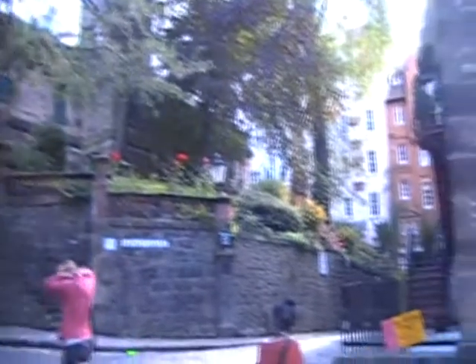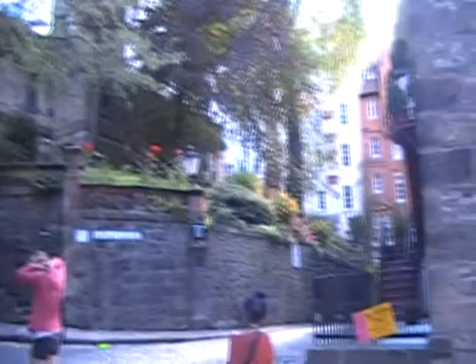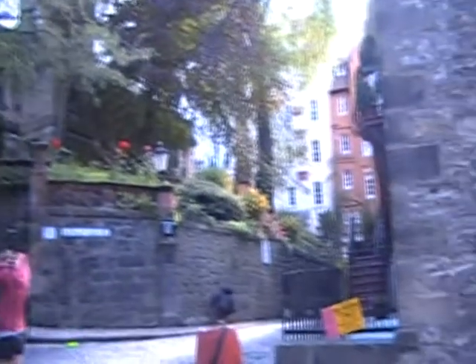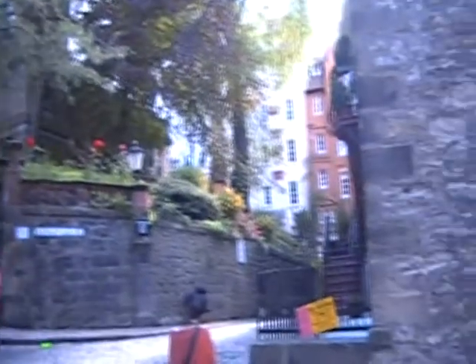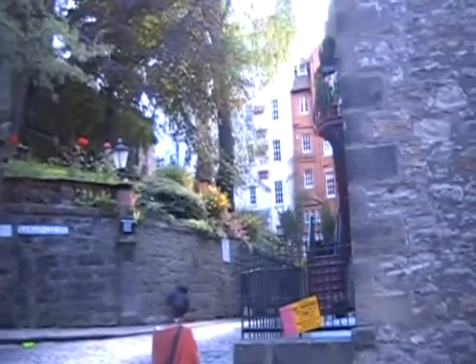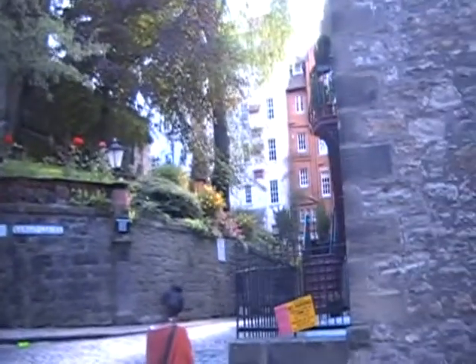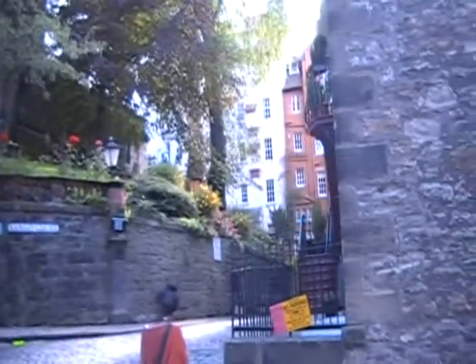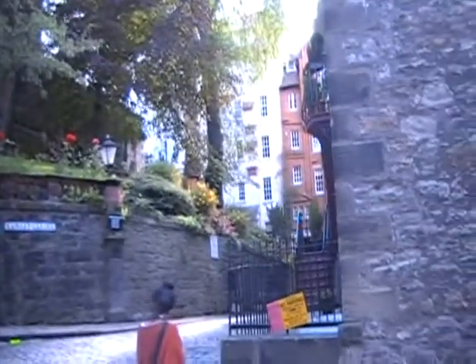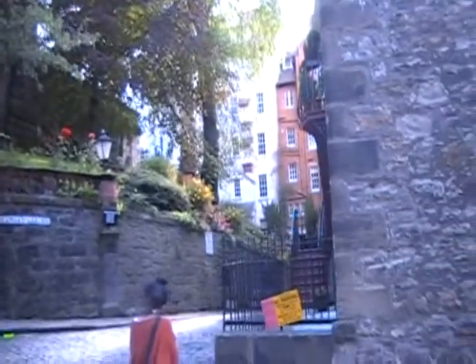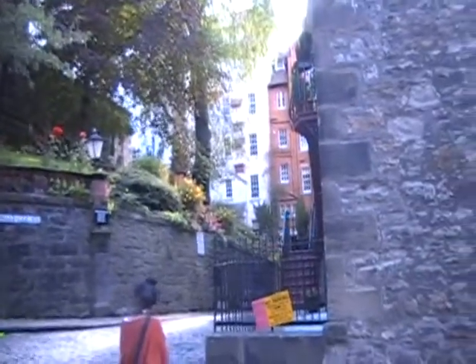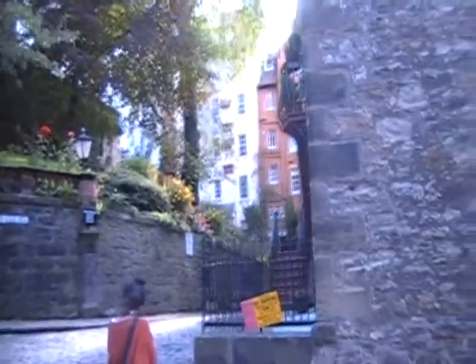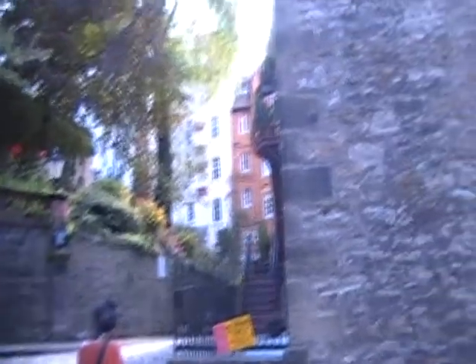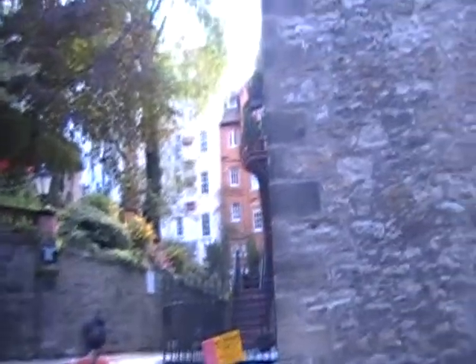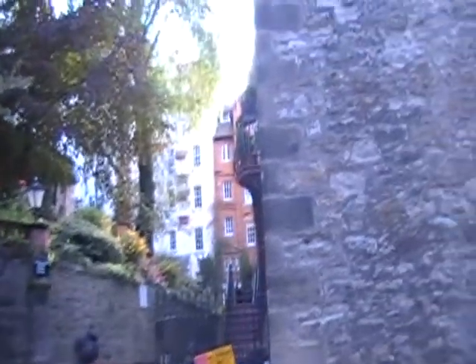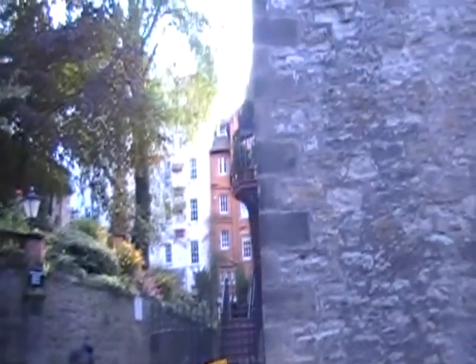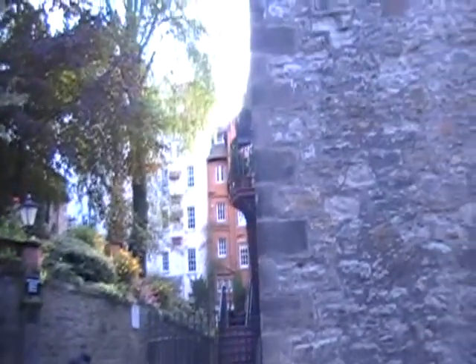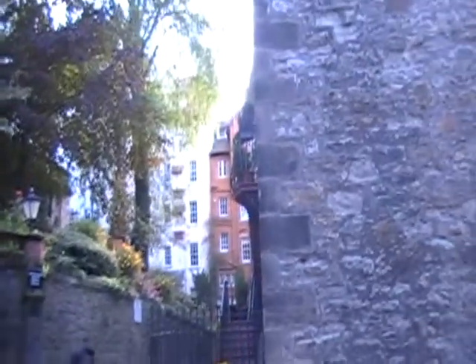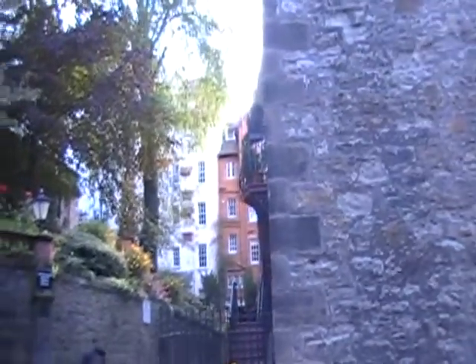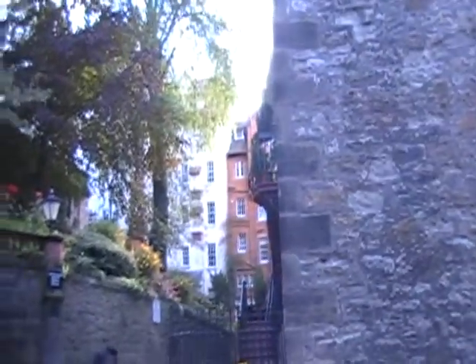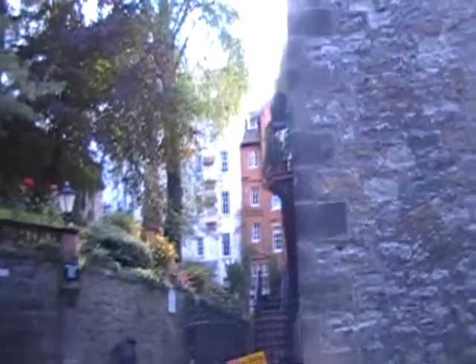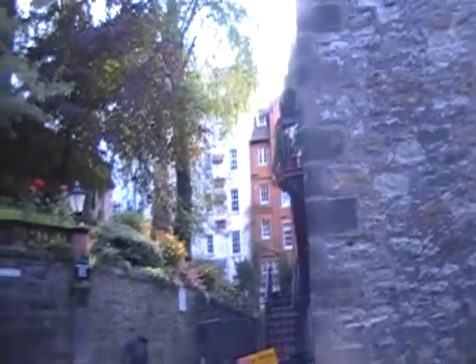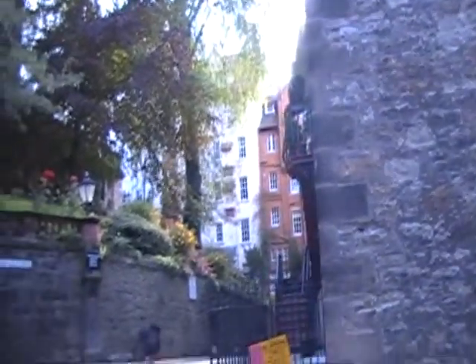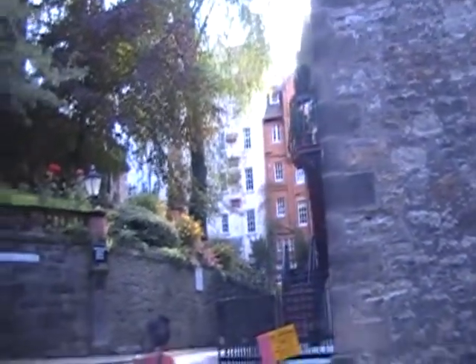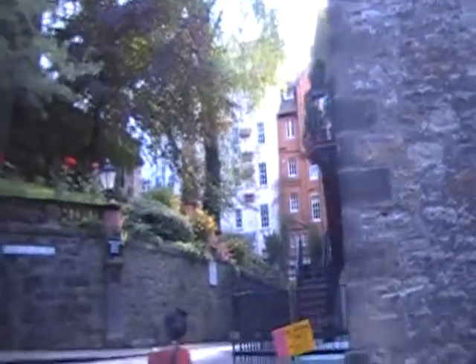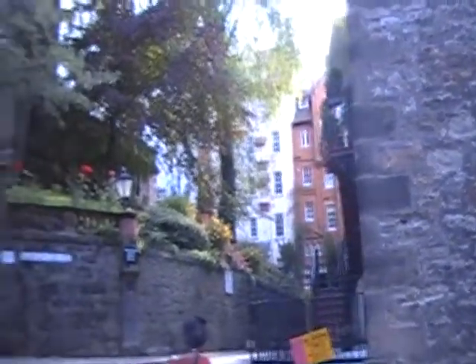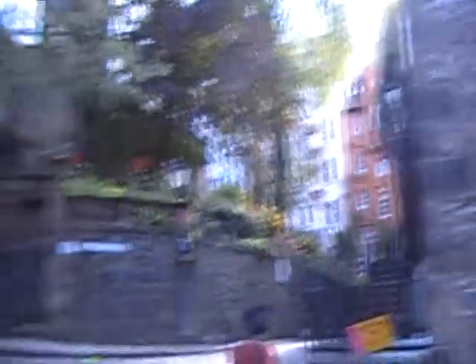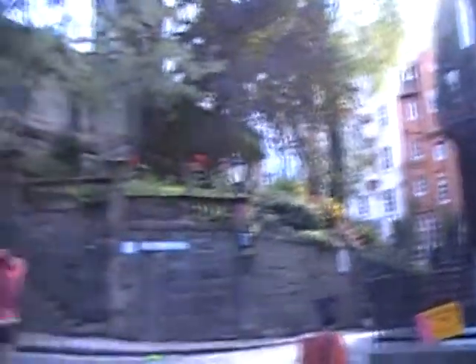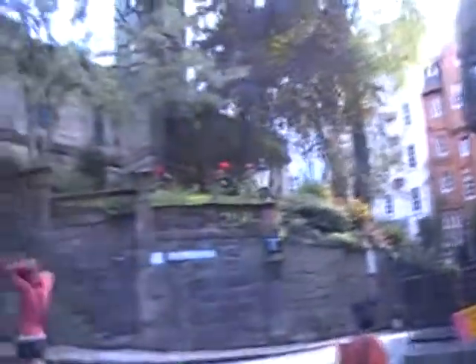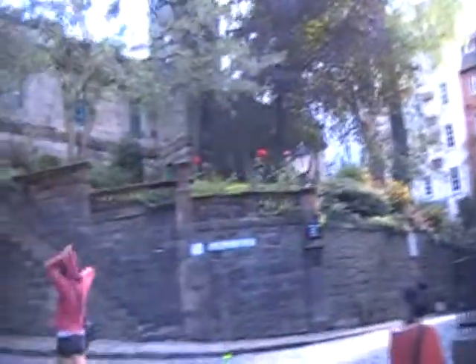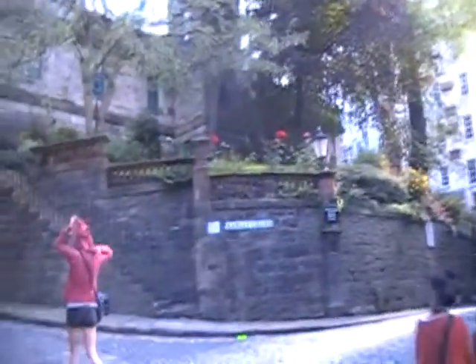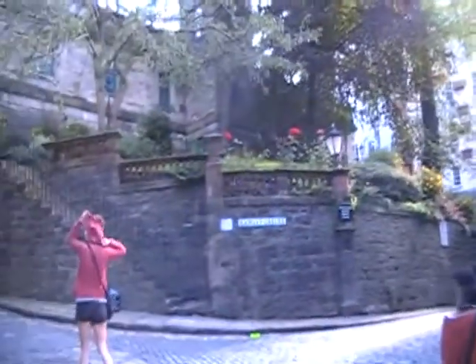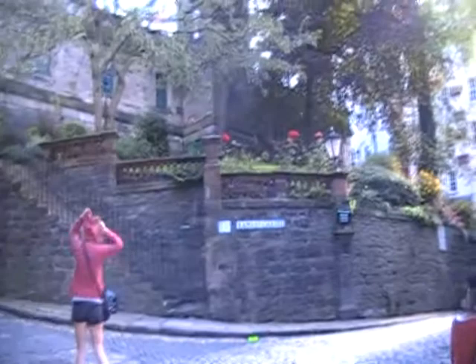I just mostly wanted to show you the architecture of the area around the castle.